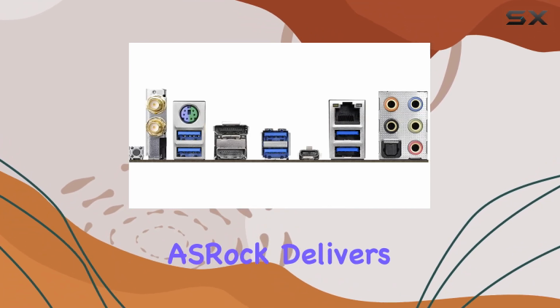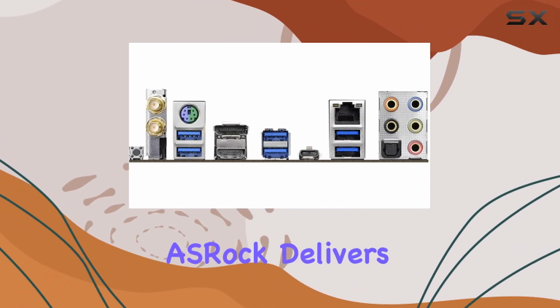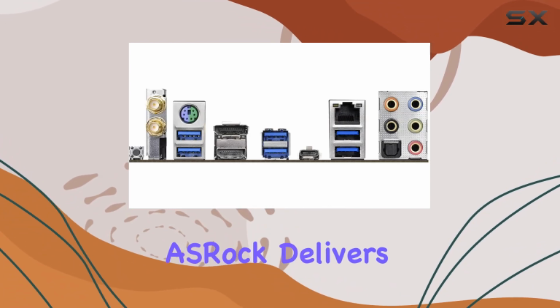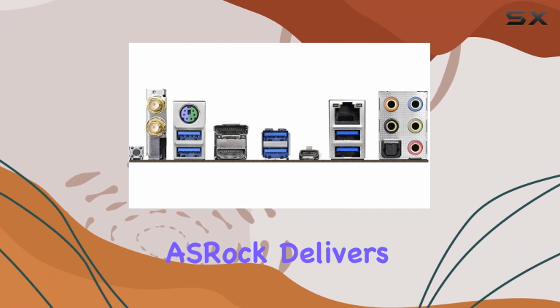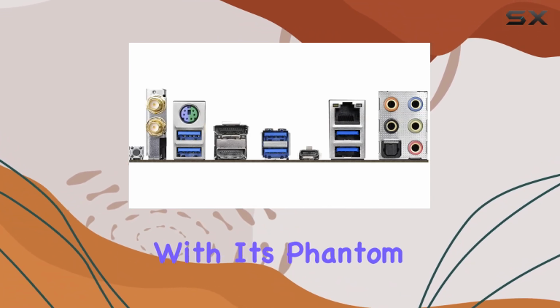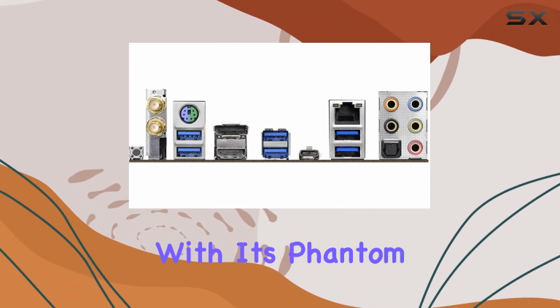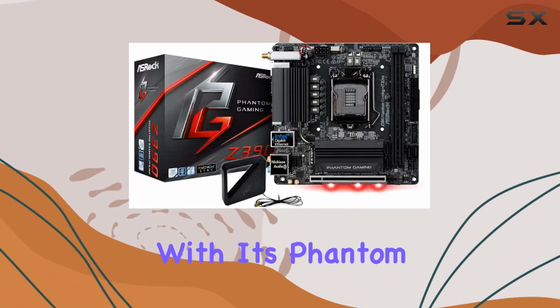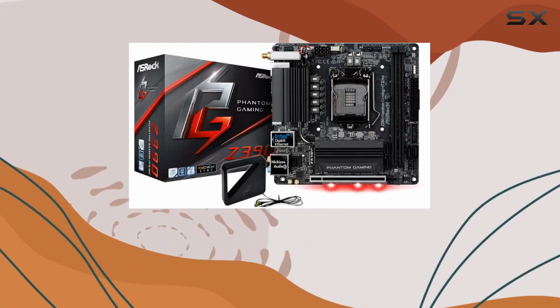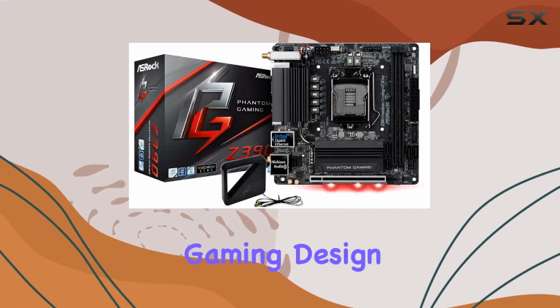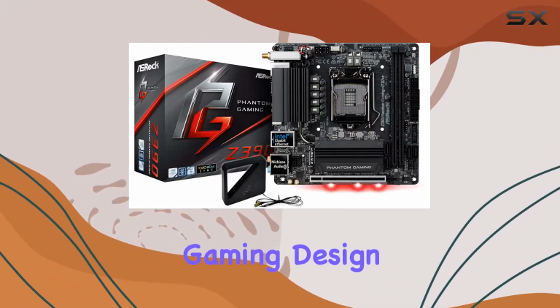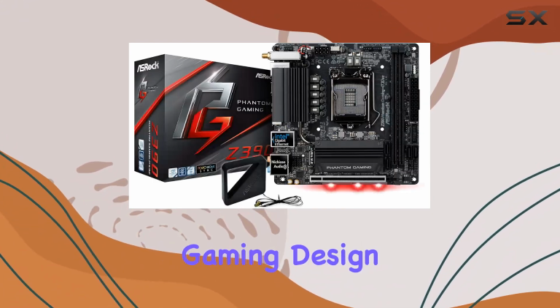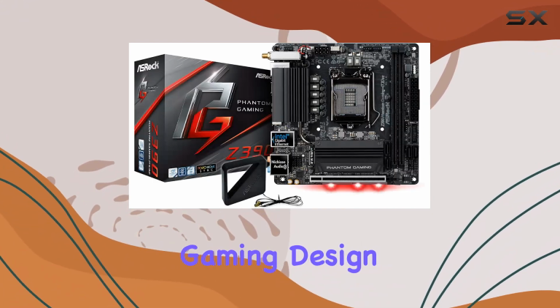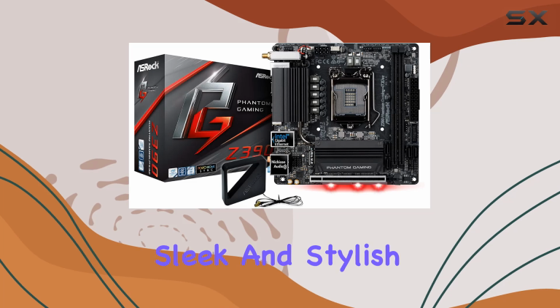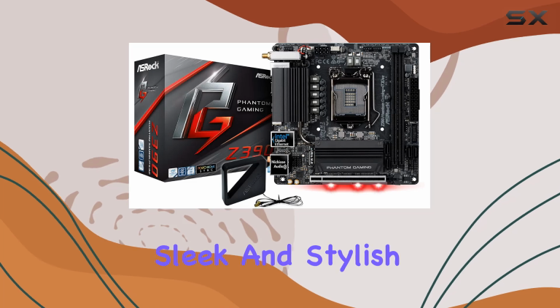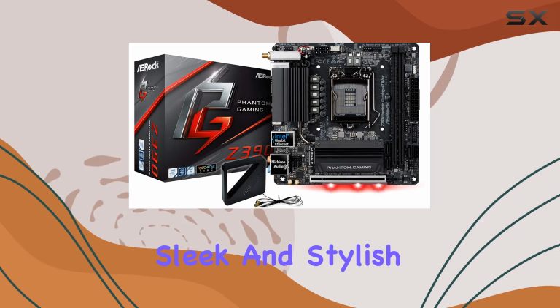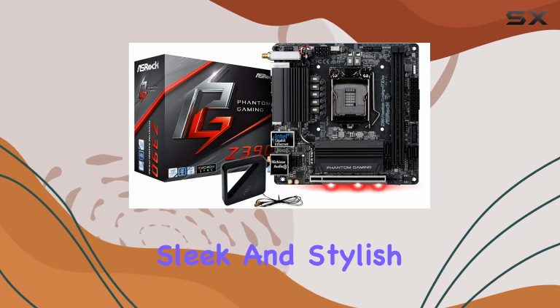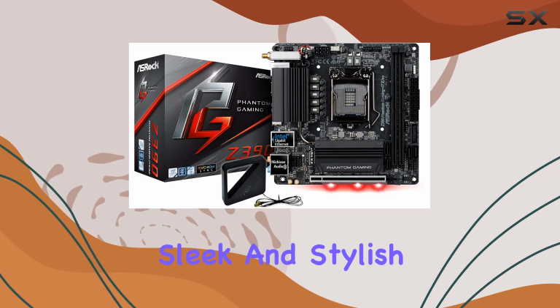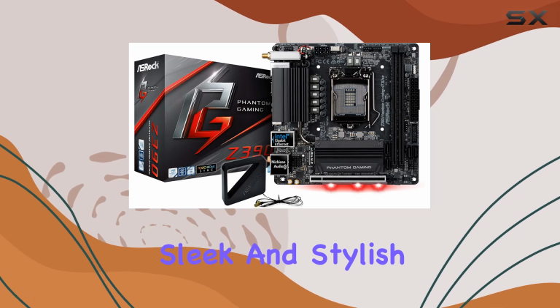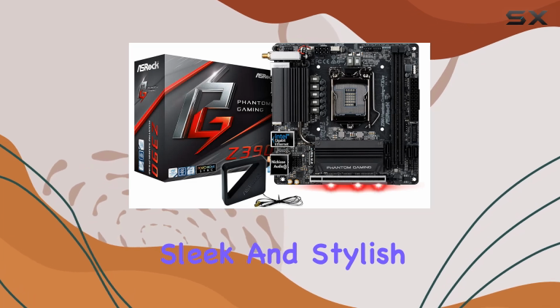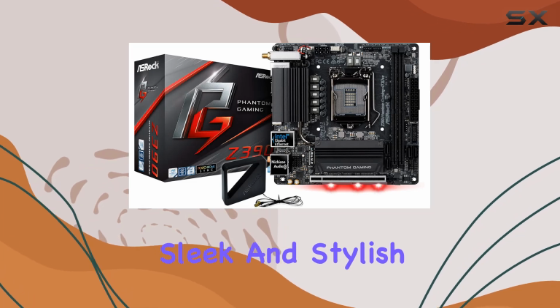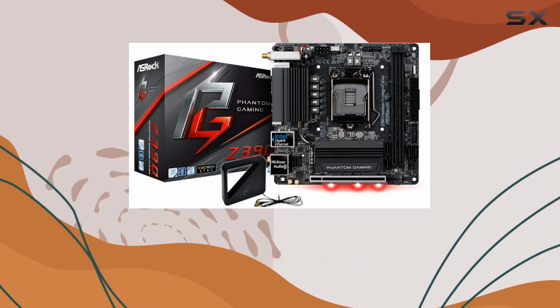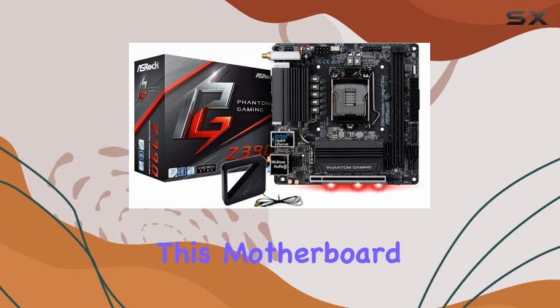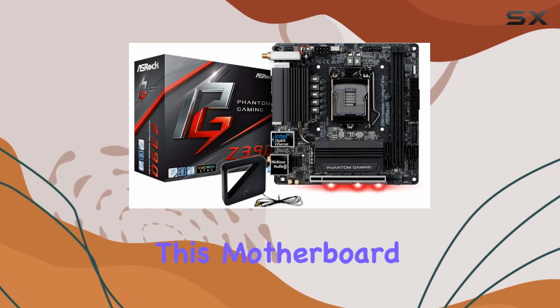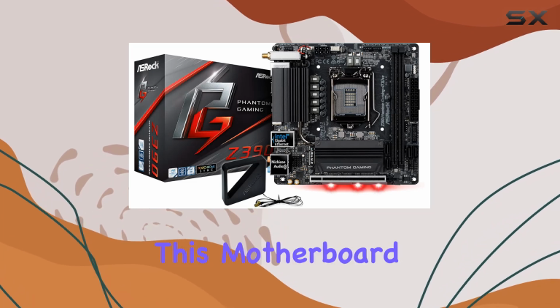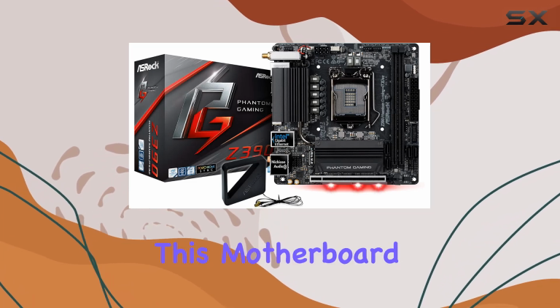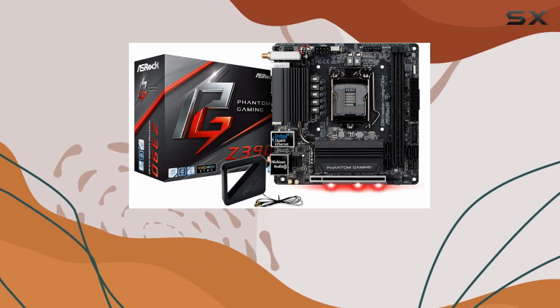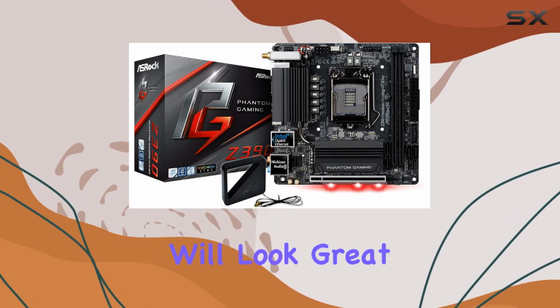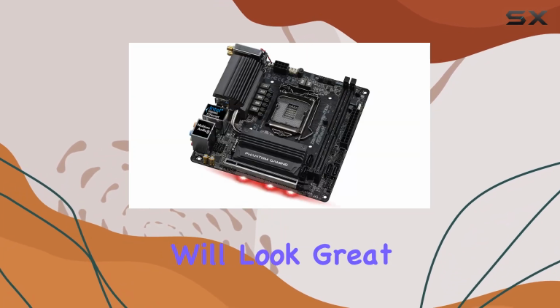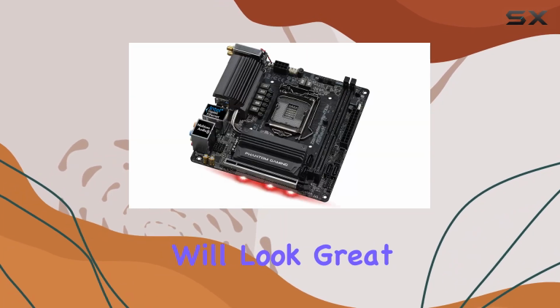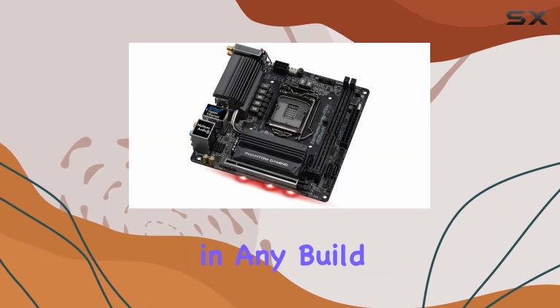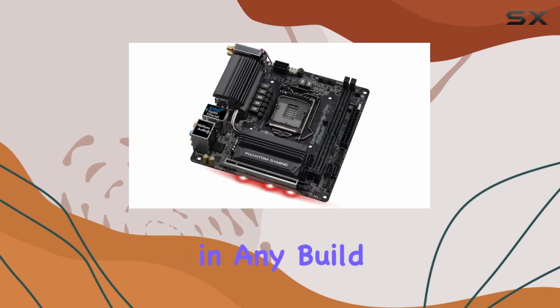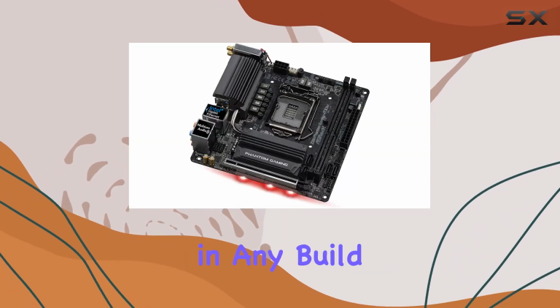In terms of aesthetics, ASRock delivers with its Phantom Gaming design. Sleek and stylish, this motherboard will look great in any build.